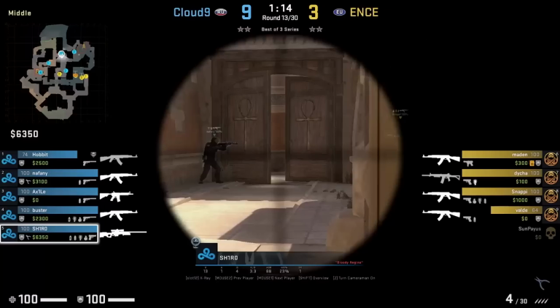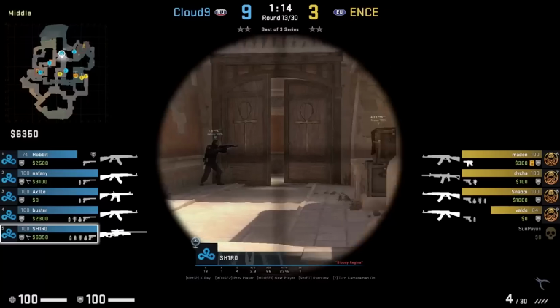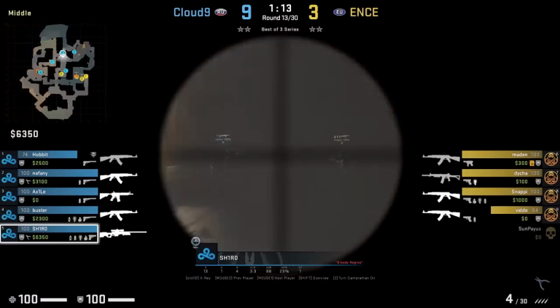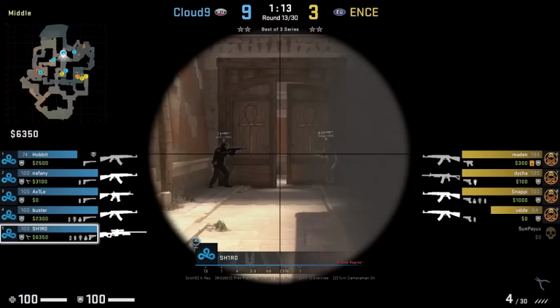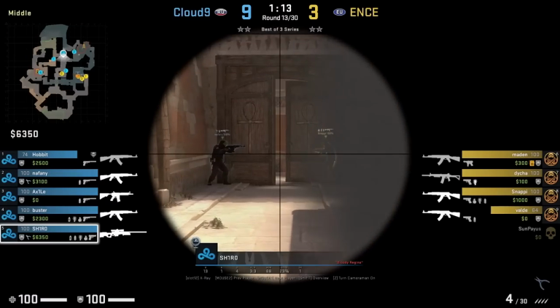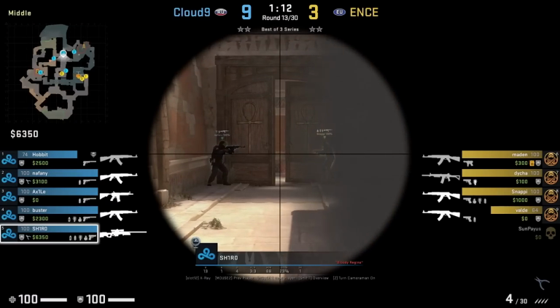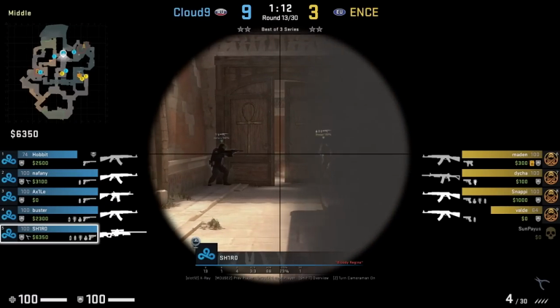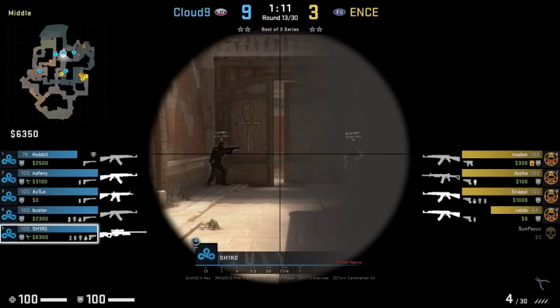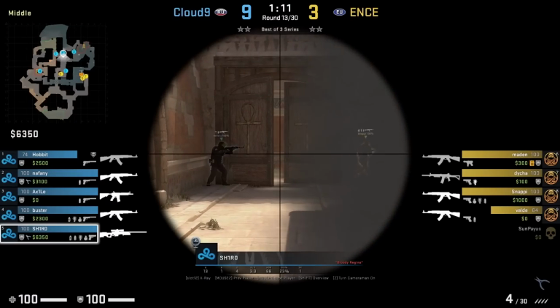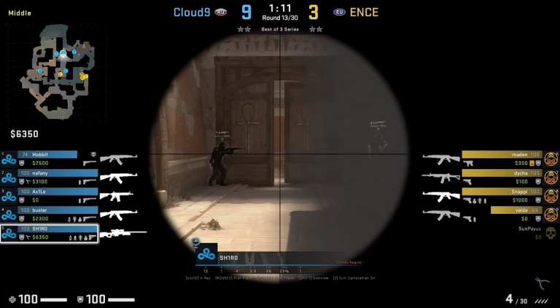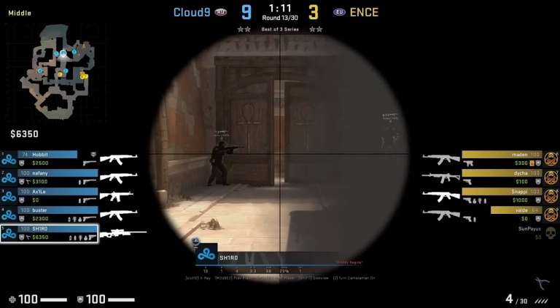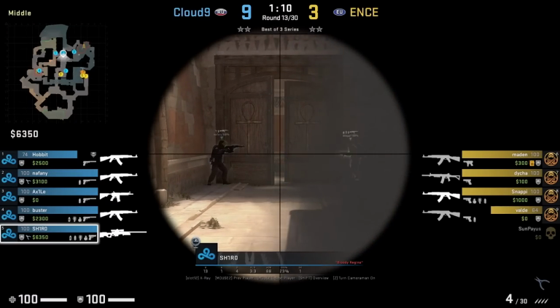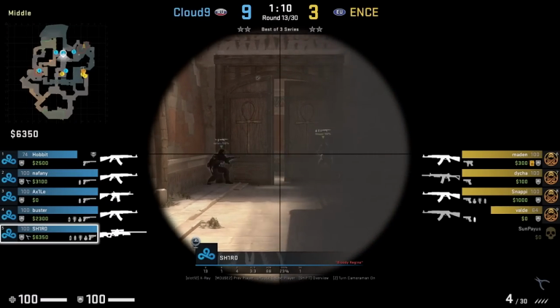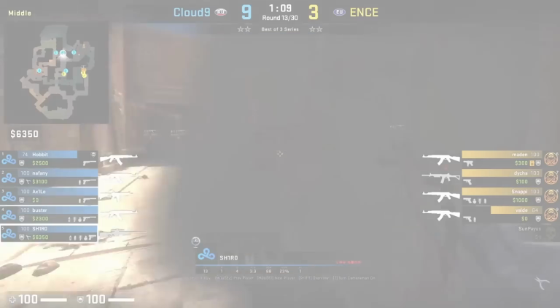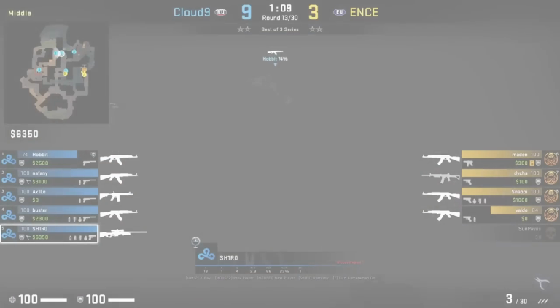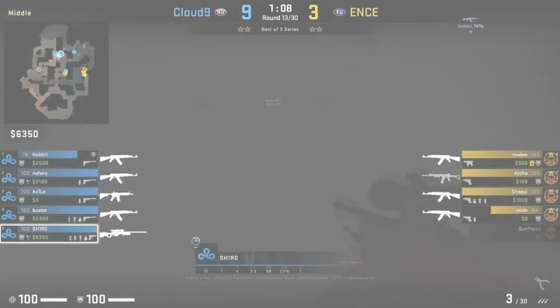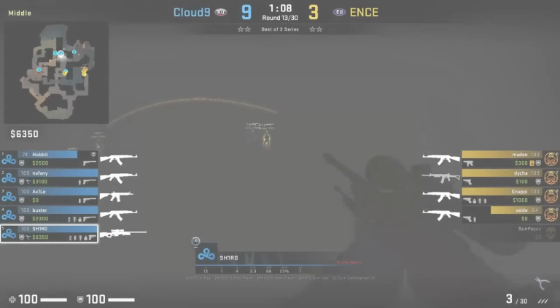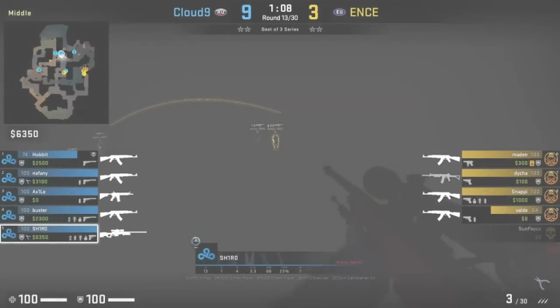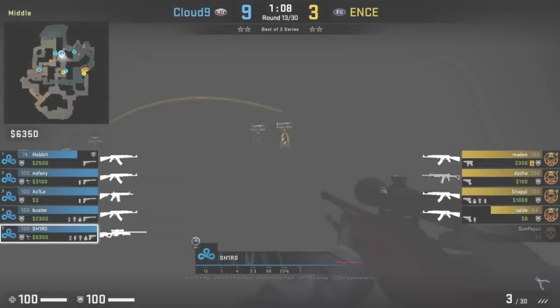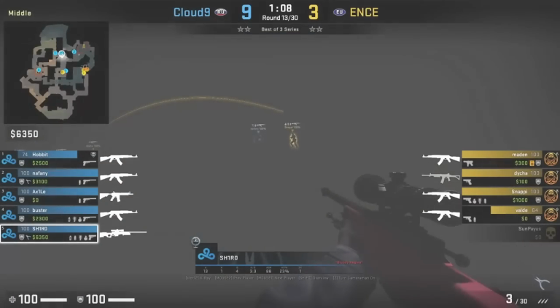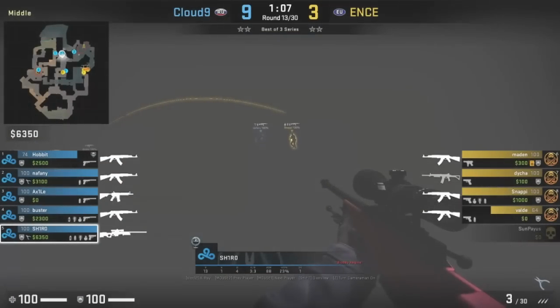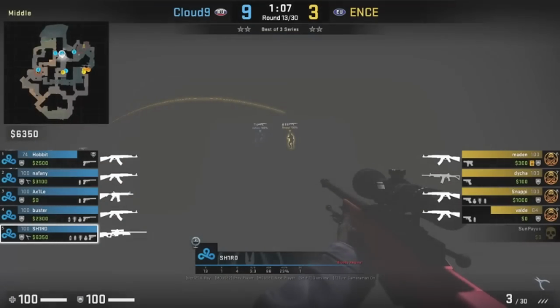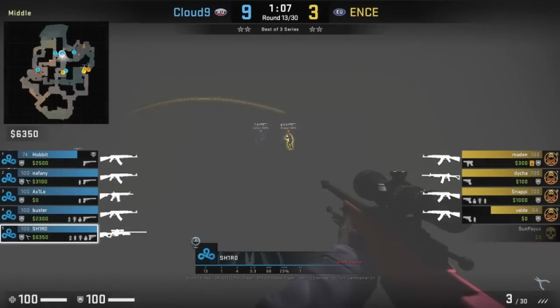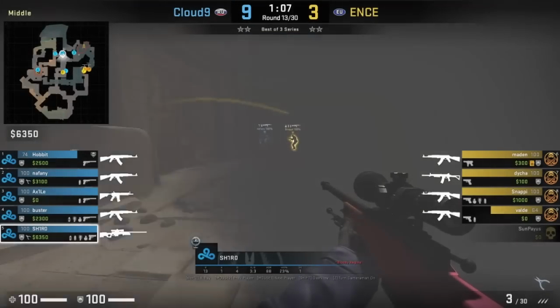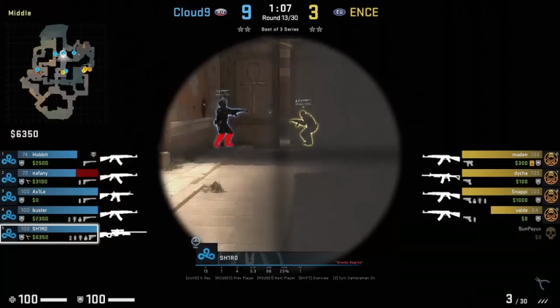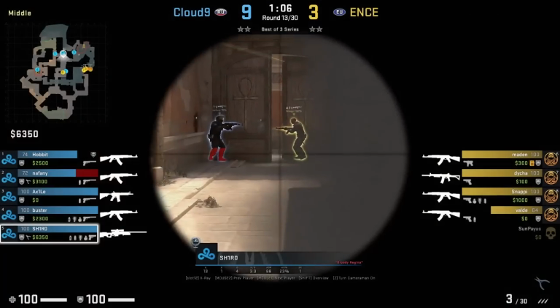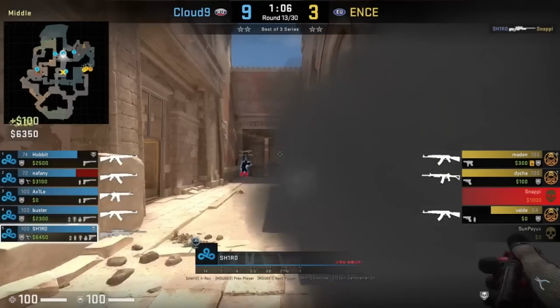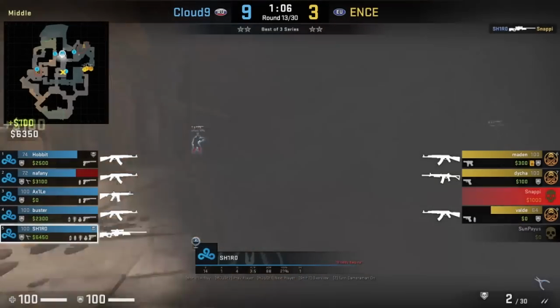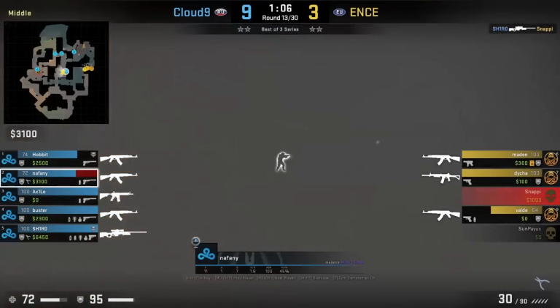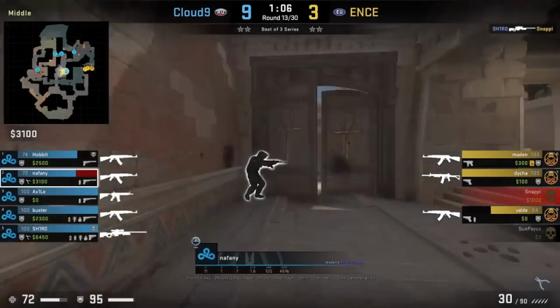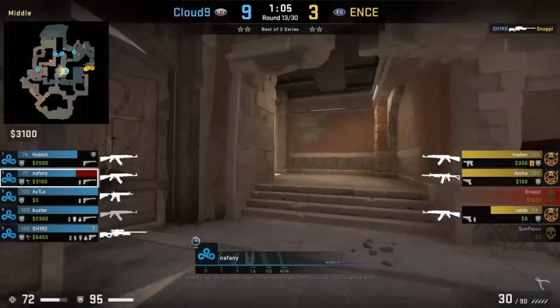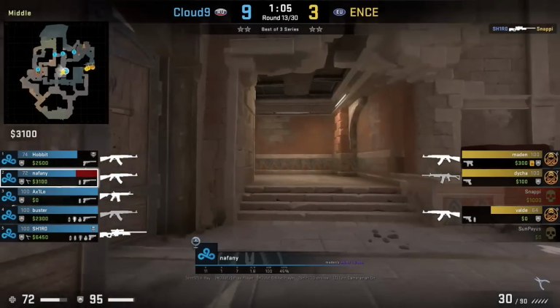Here is another mid setup you can run with your AWPer towards temple at mid while your rifler is behind the door.